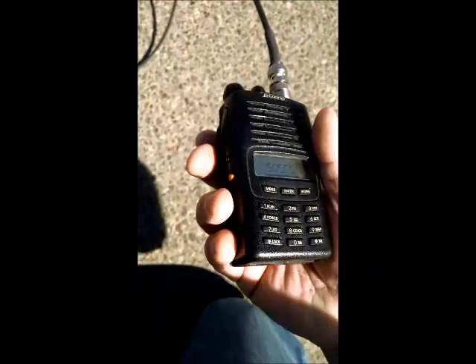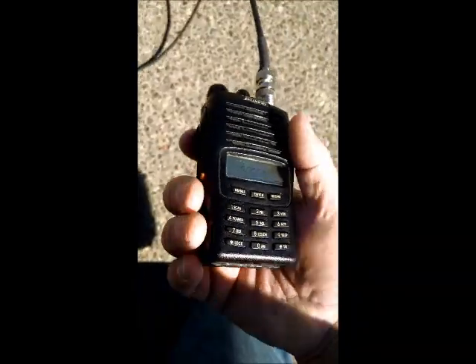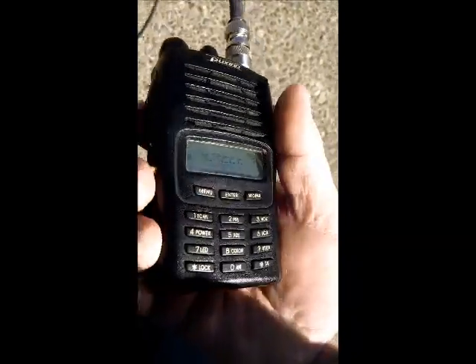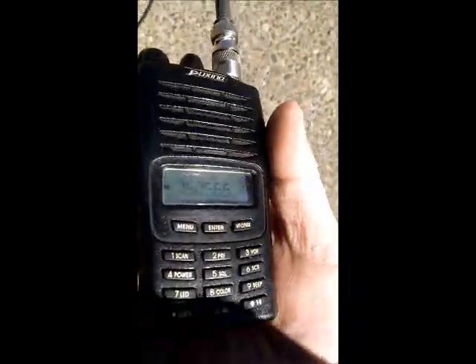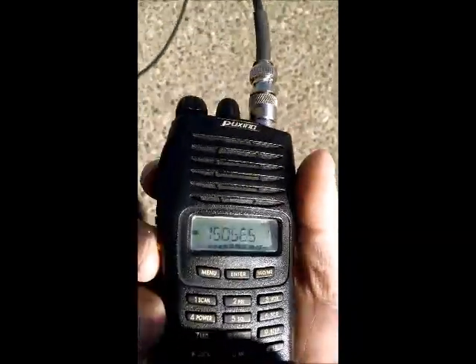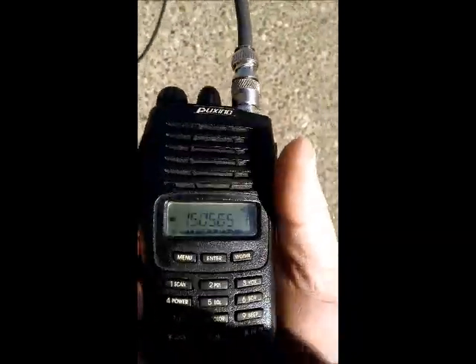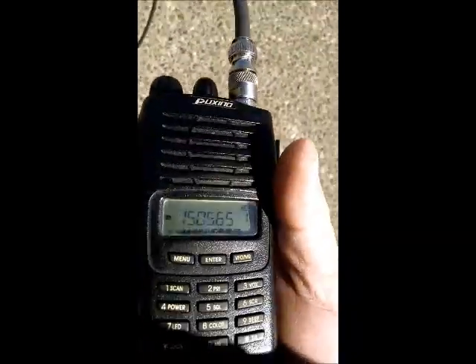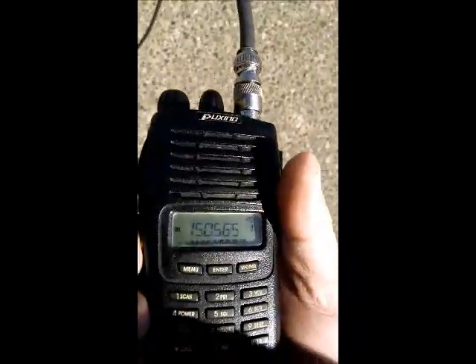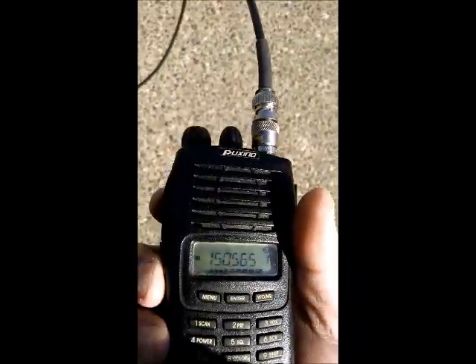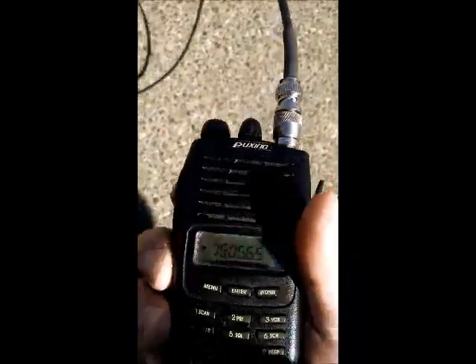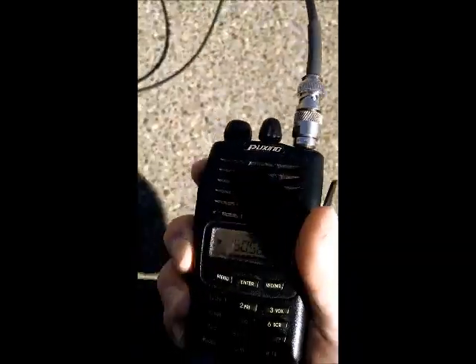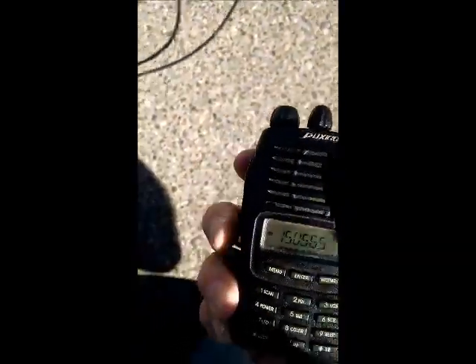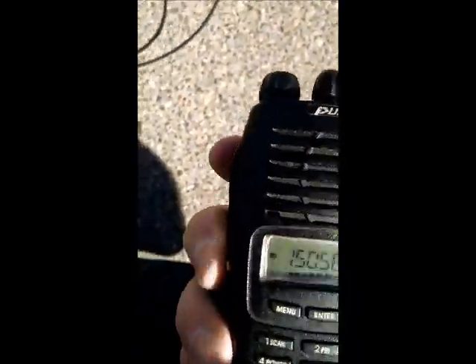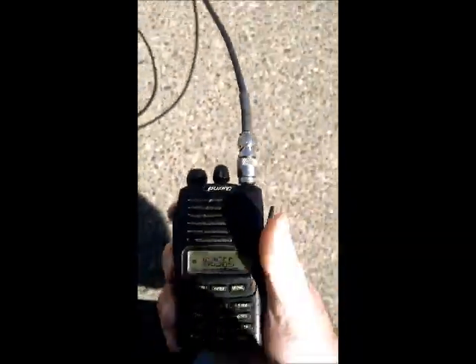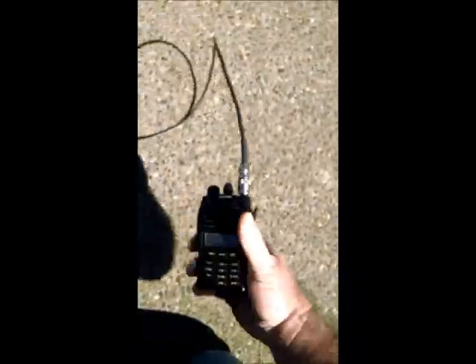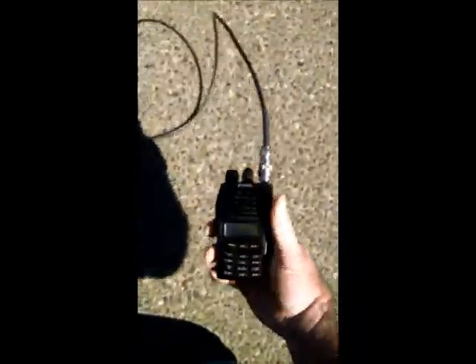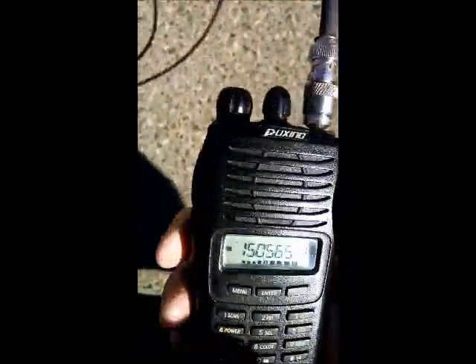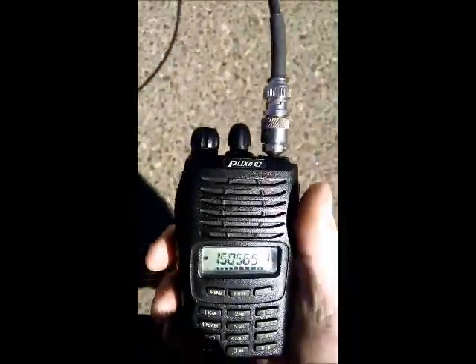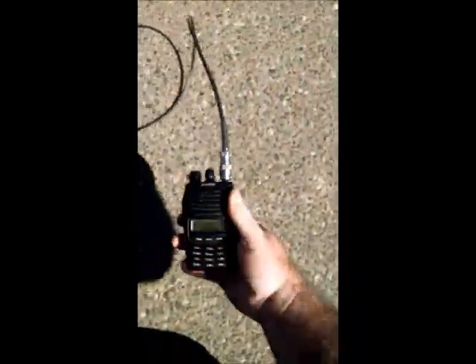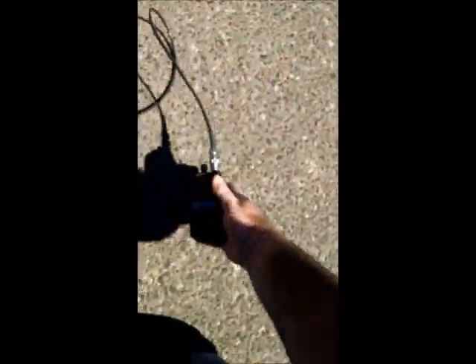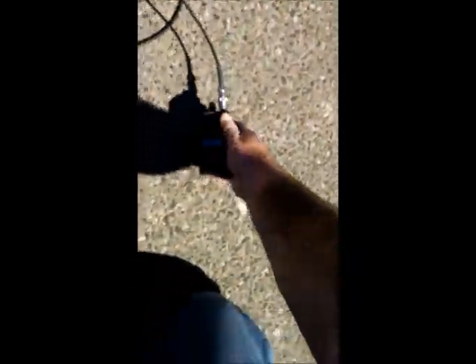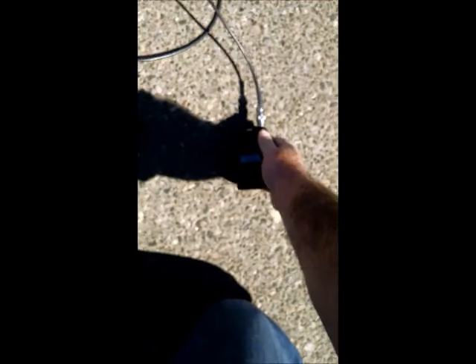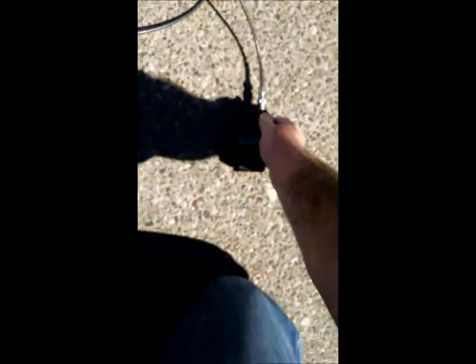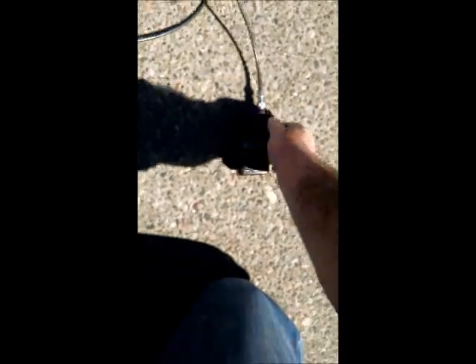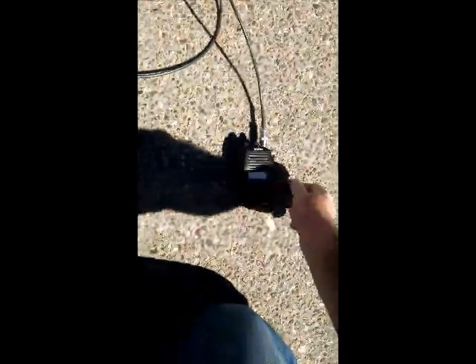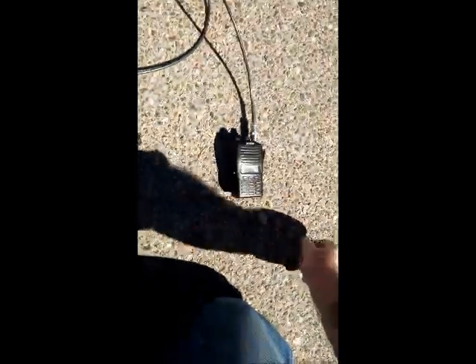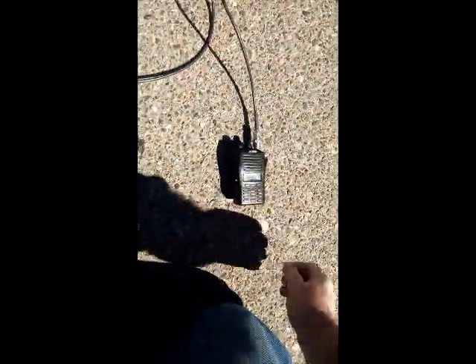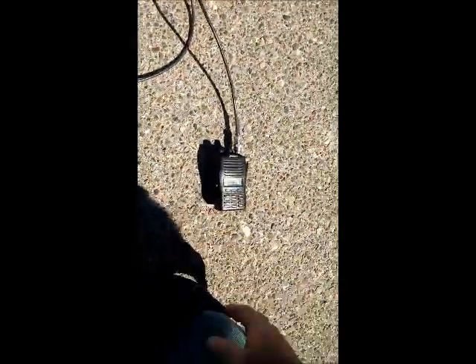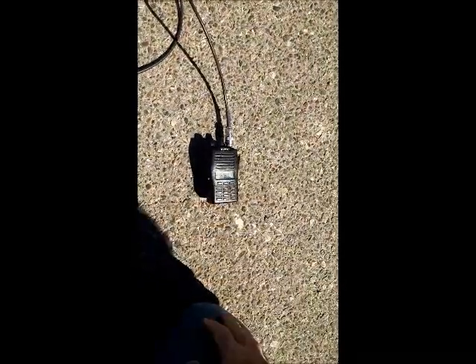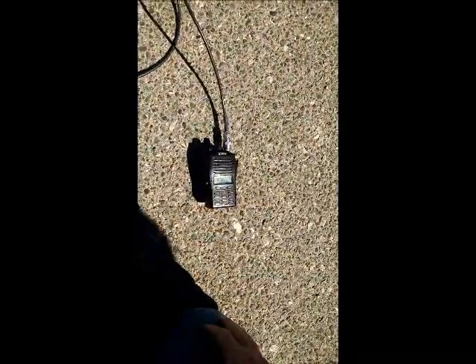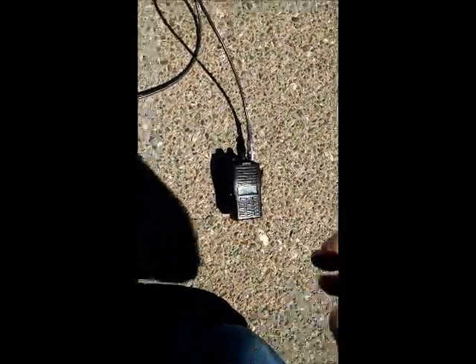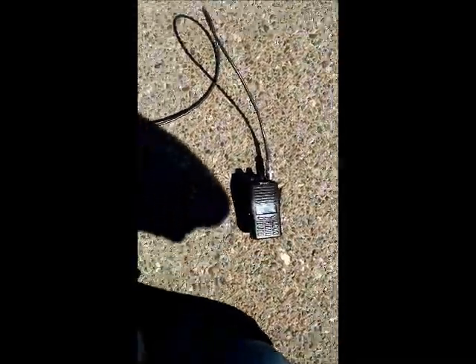But if I push this button on the side, we get a tone that's proportional to the signal strength of the radio.